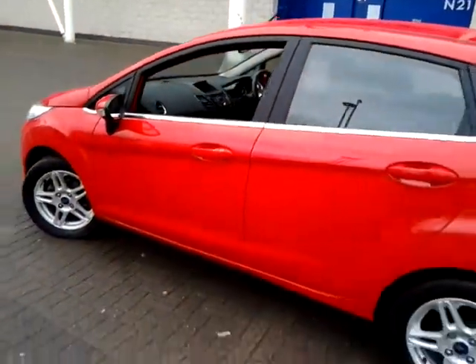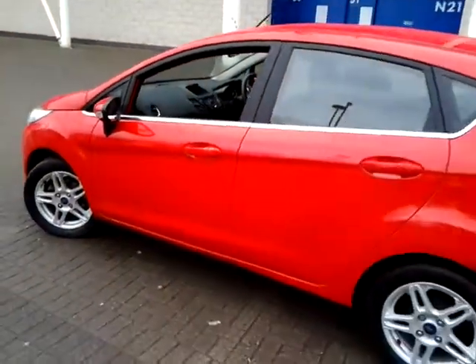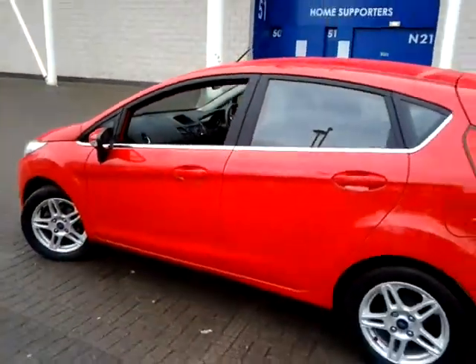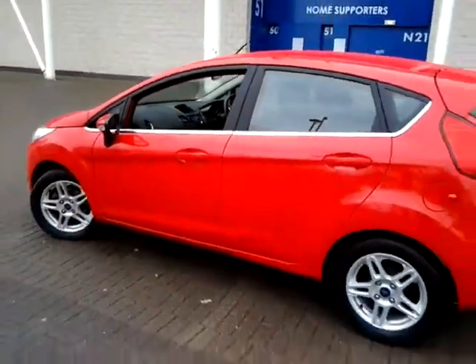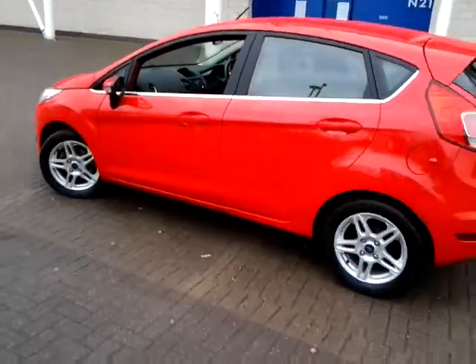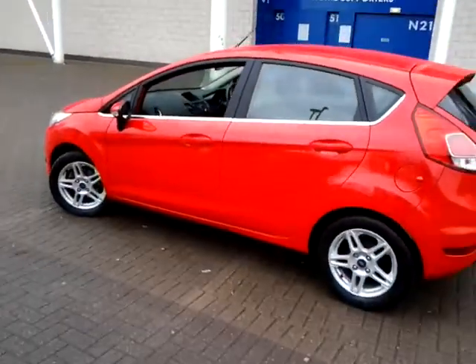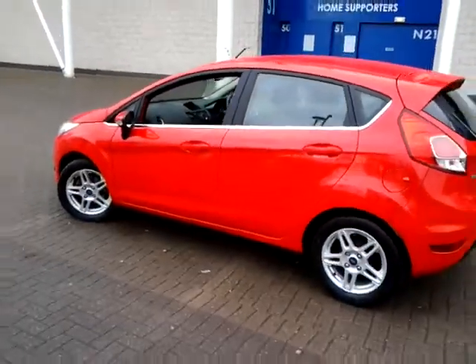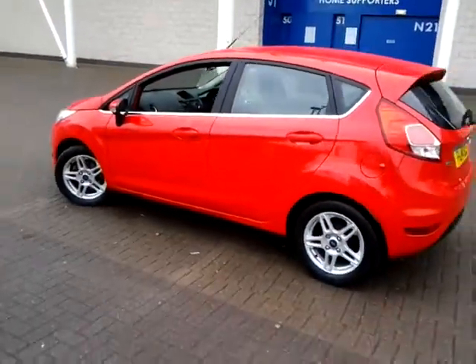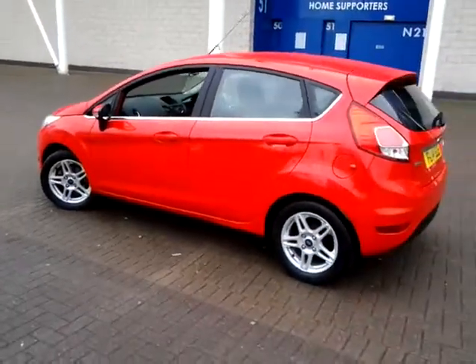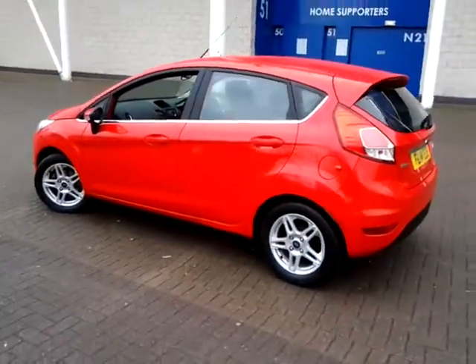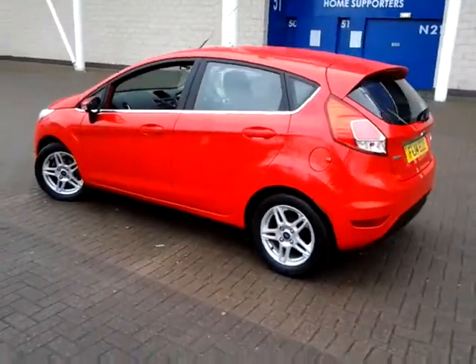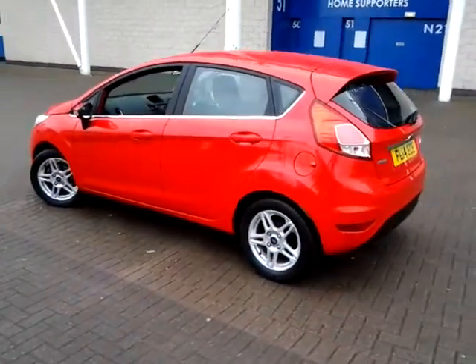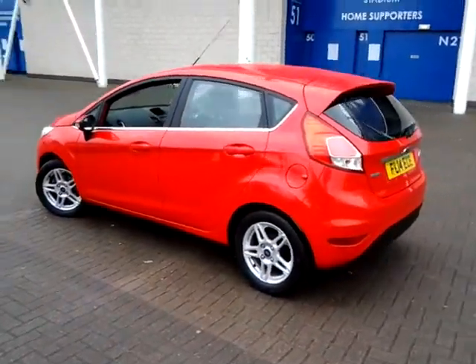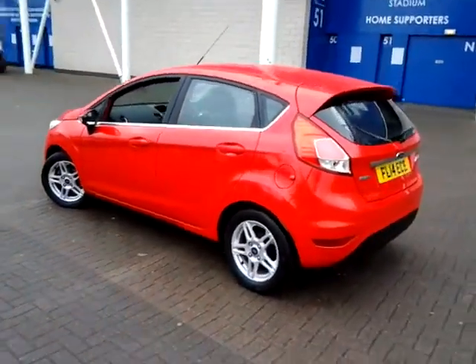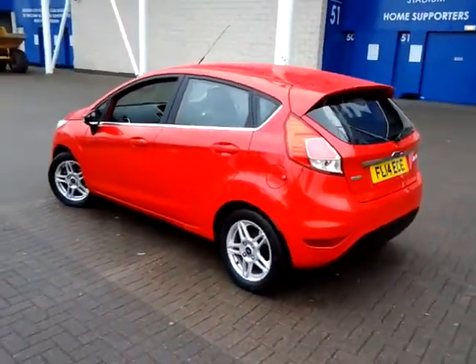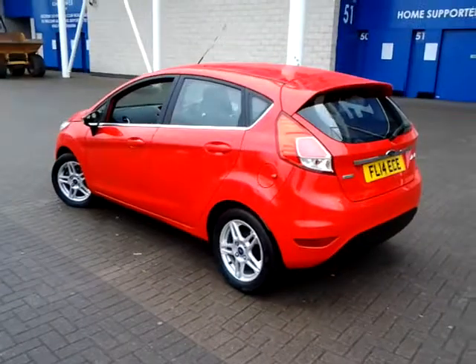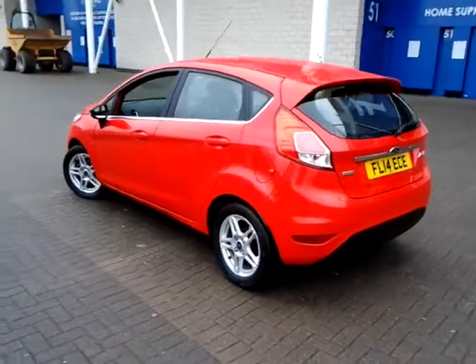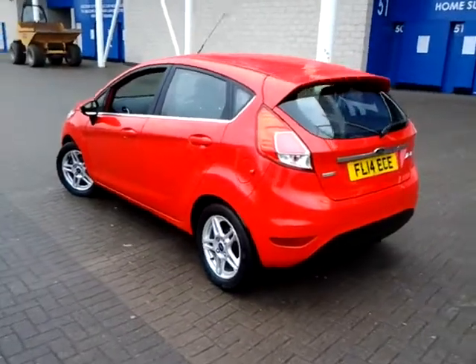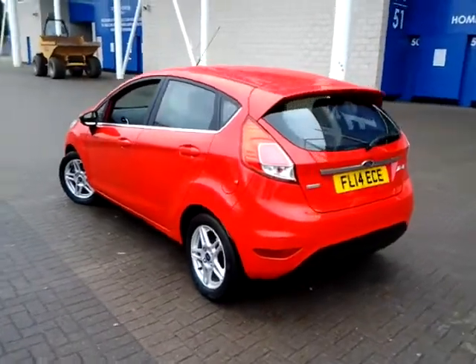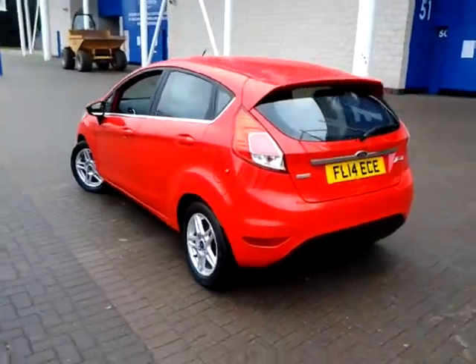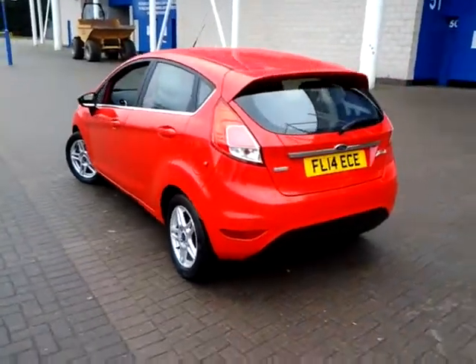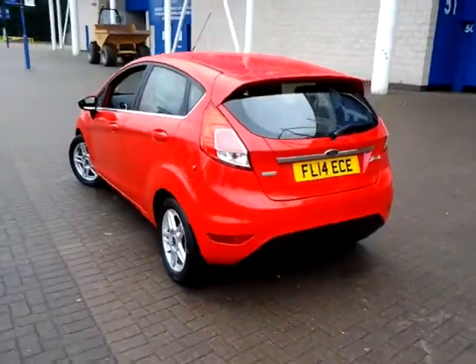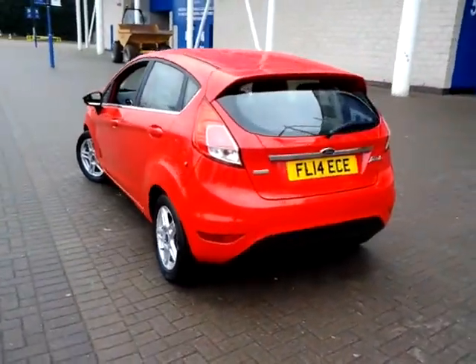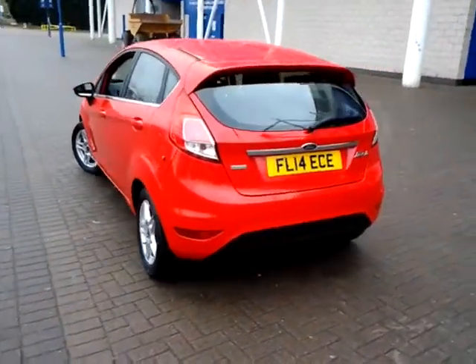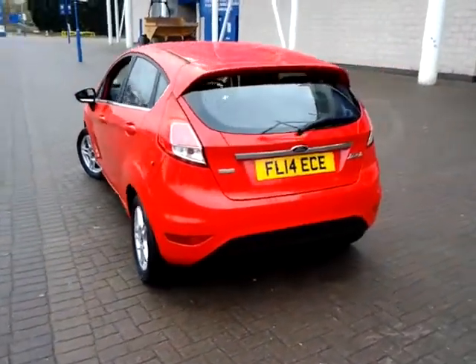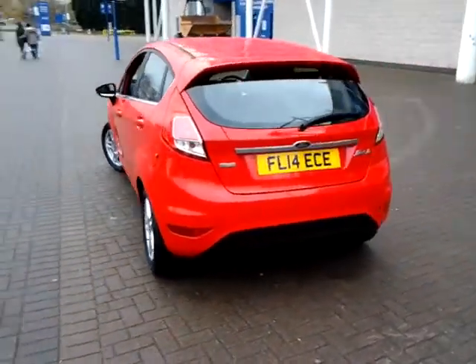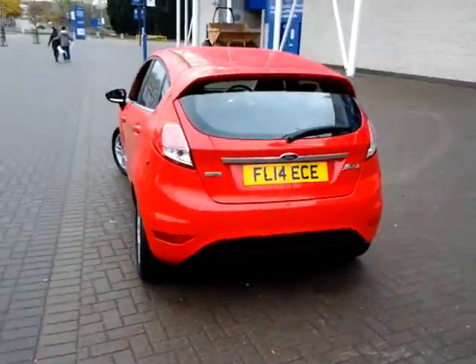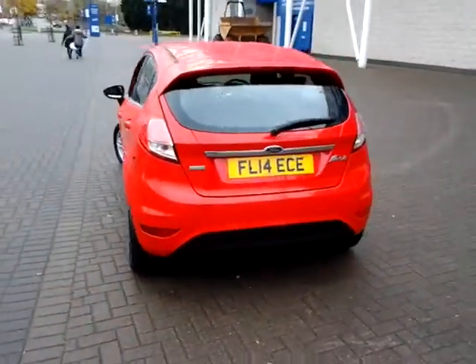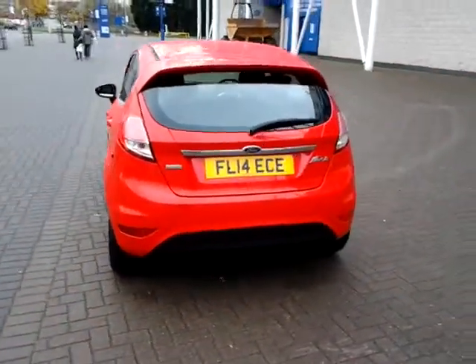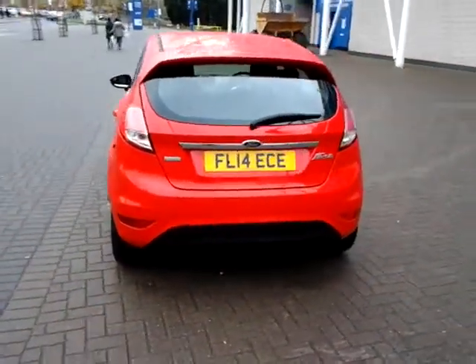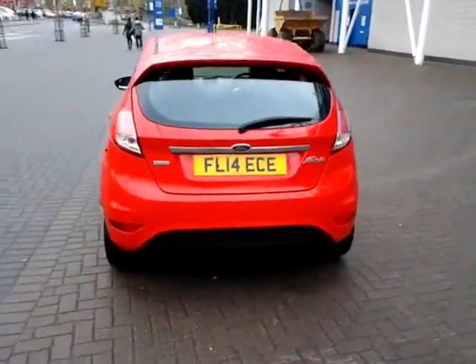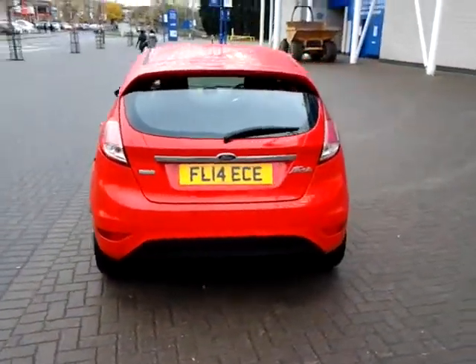Should you require finance for your next vehicle purchase, we have some competitive rates to offer, so please take a look at some of the examples provided.